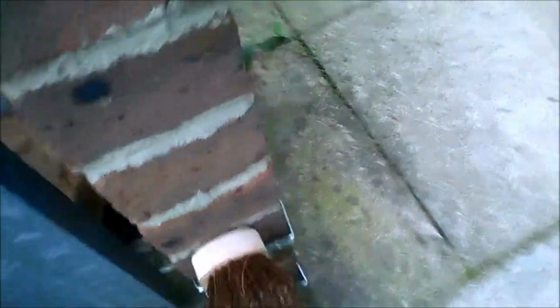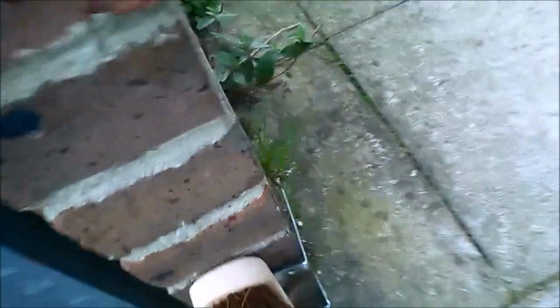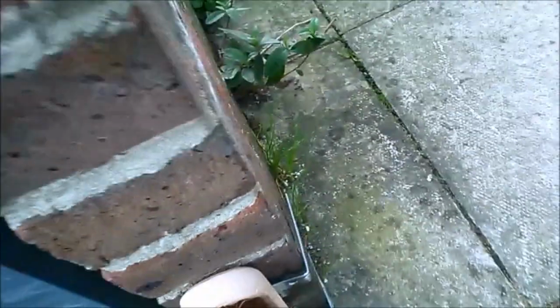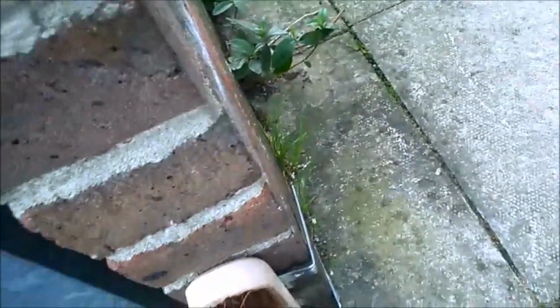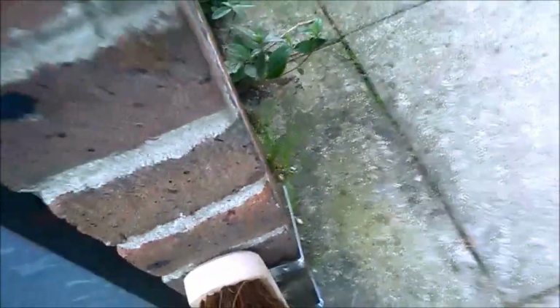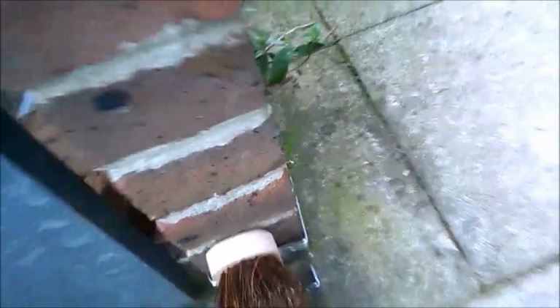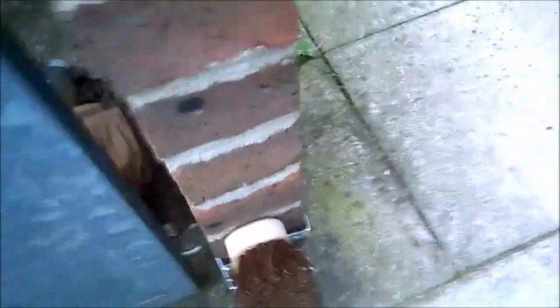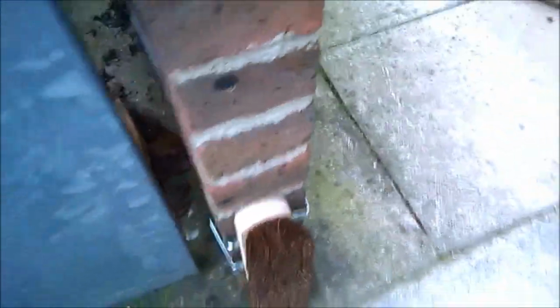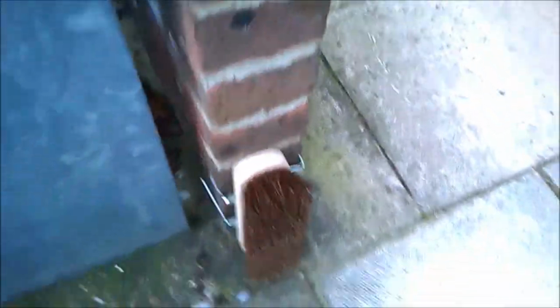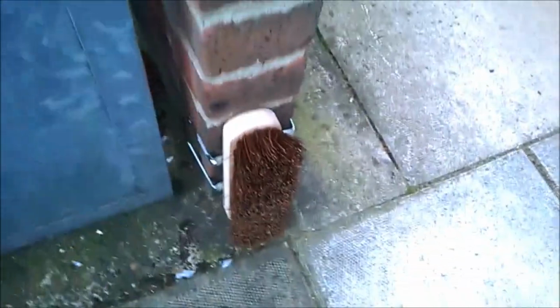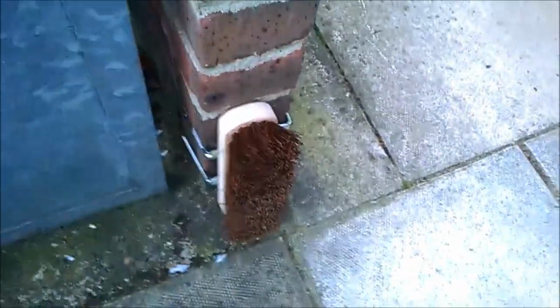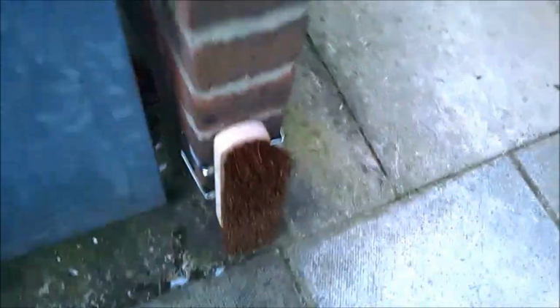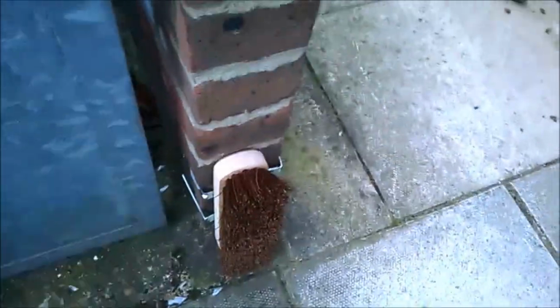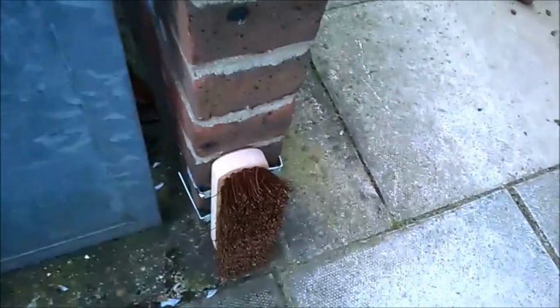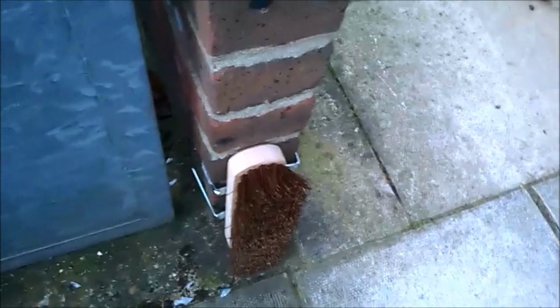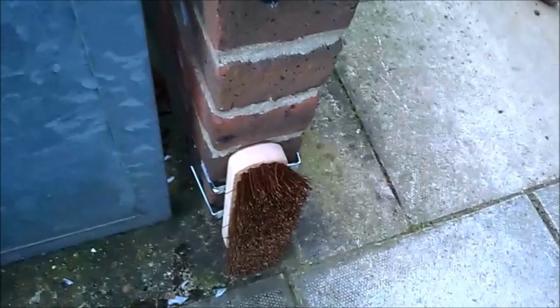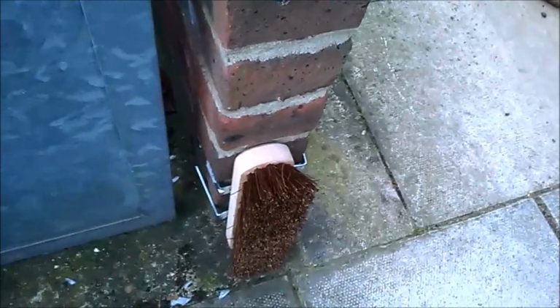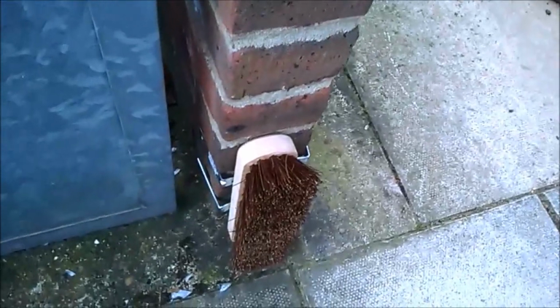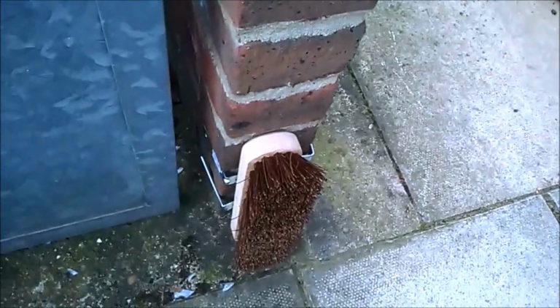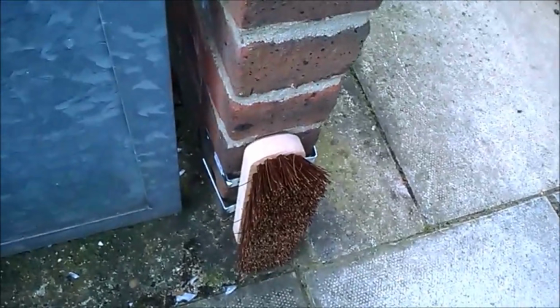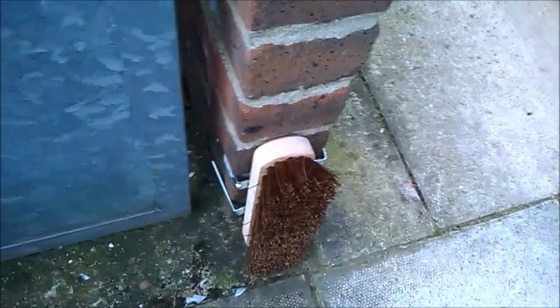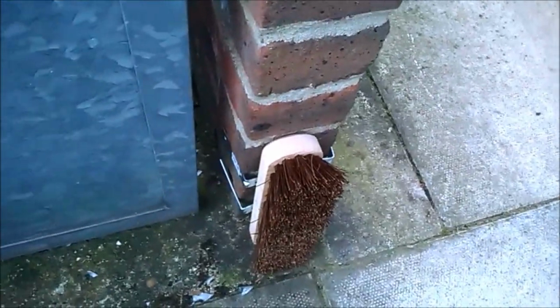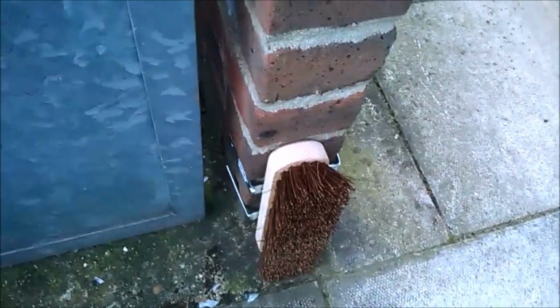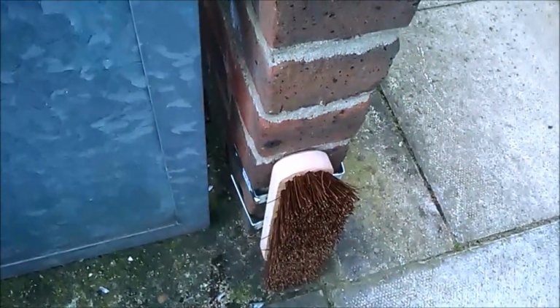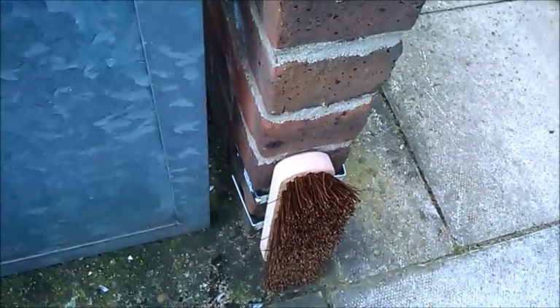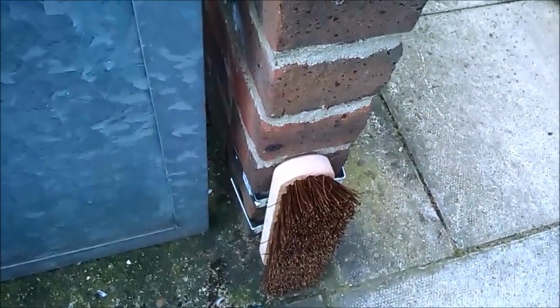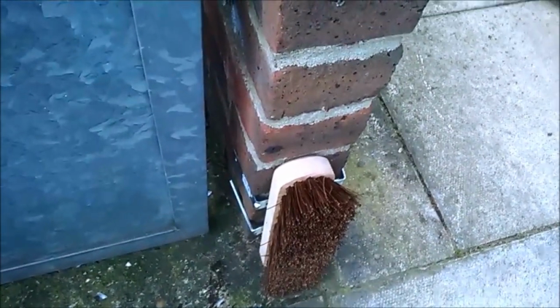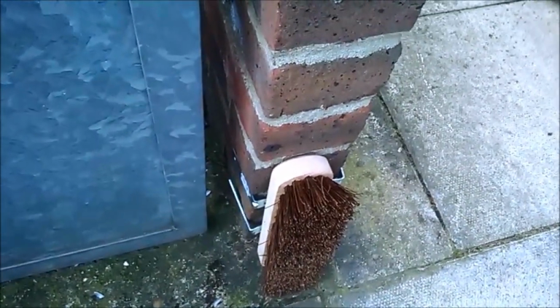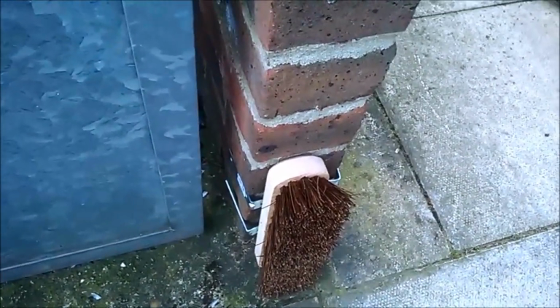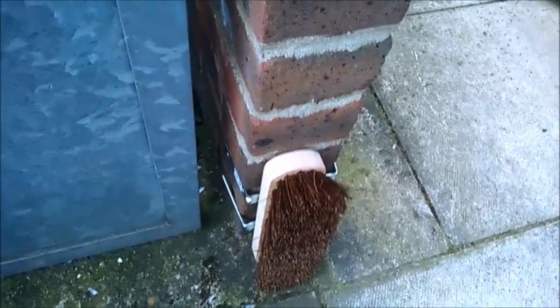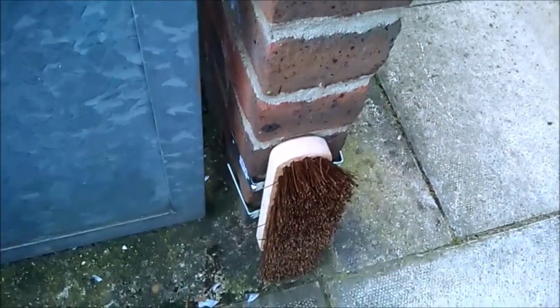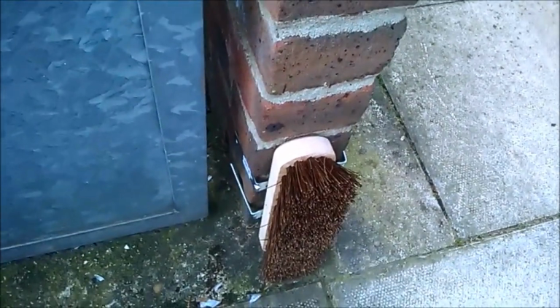For two reasons: number one, eventually the brush will wear off; number two, I don't want it to damage the wall.